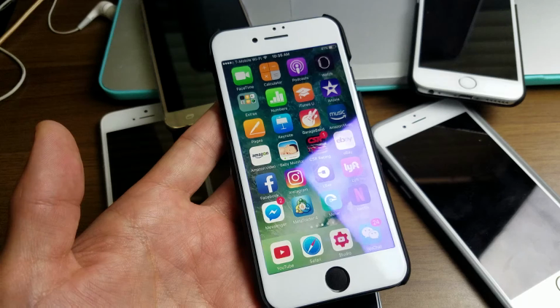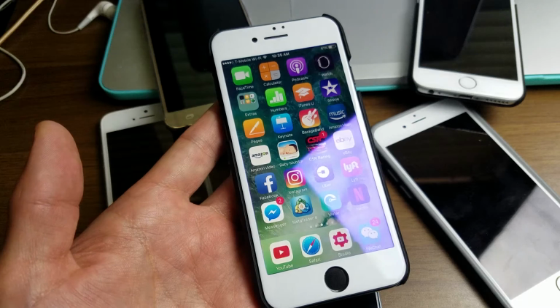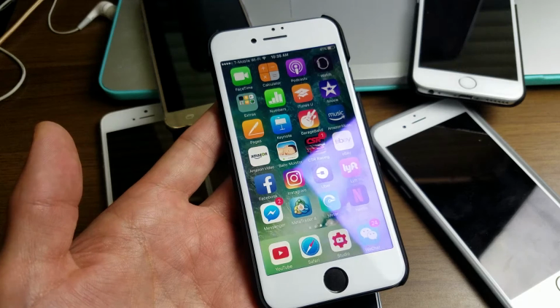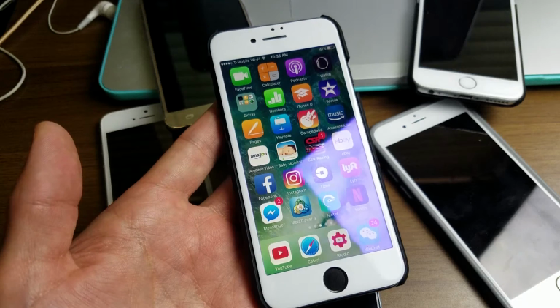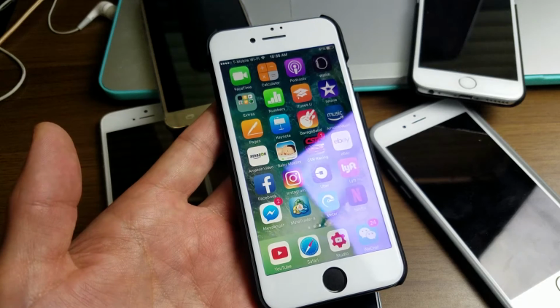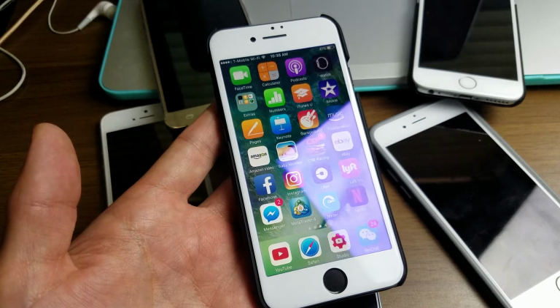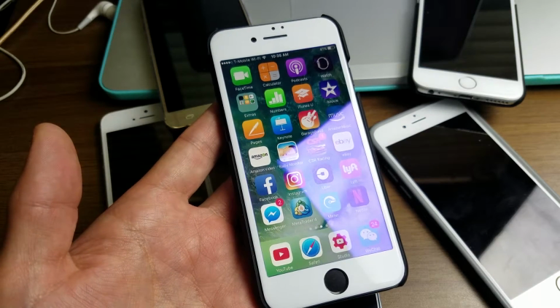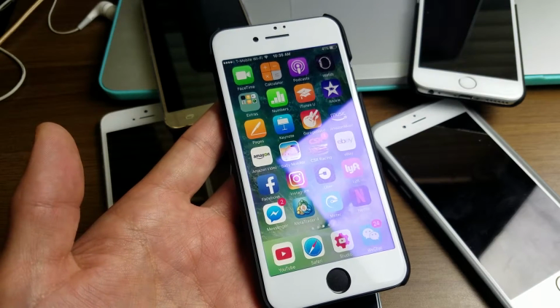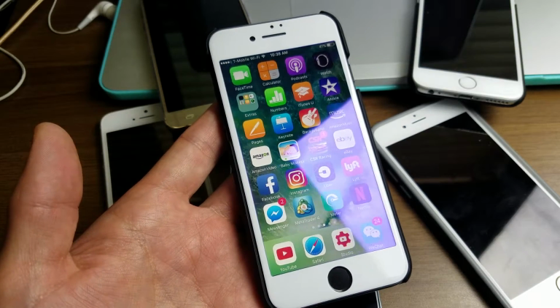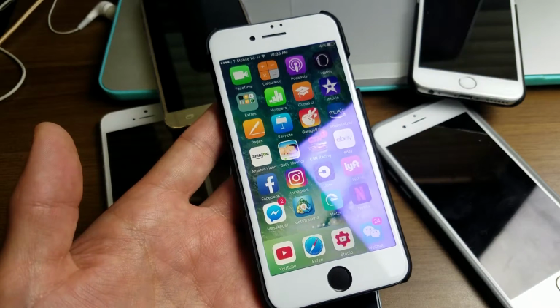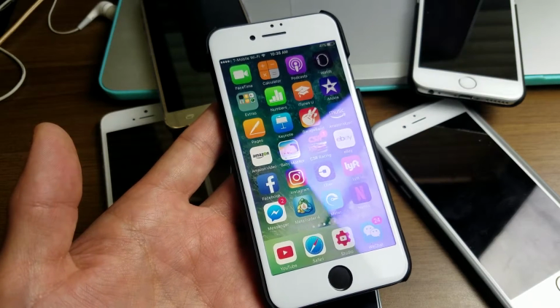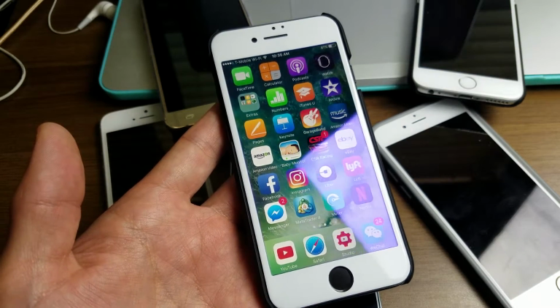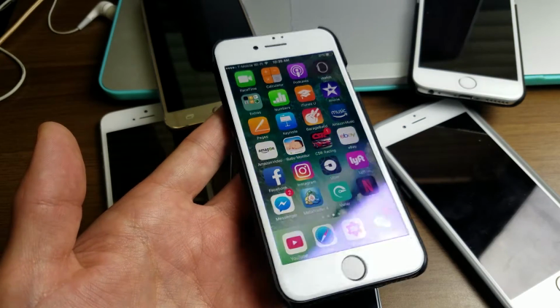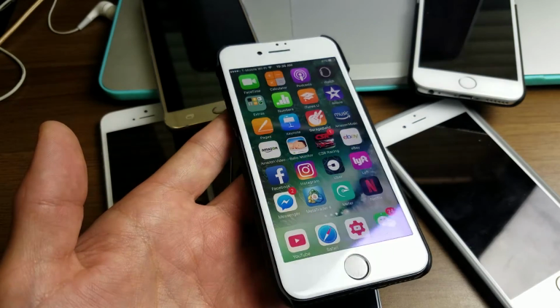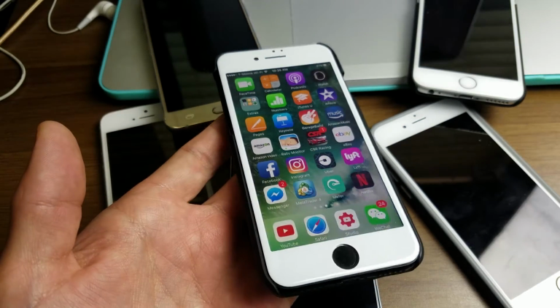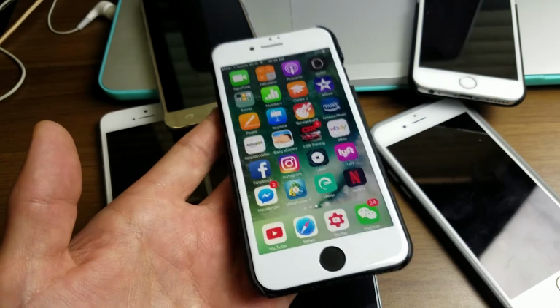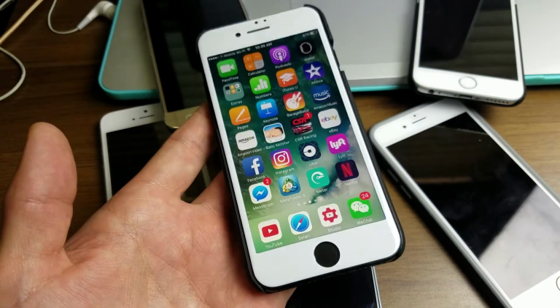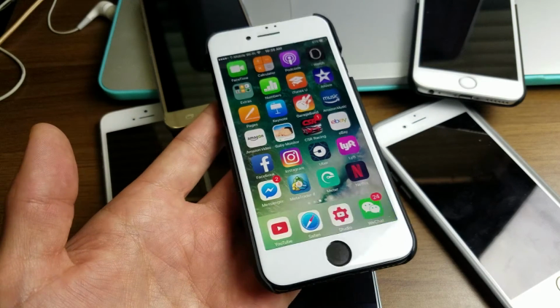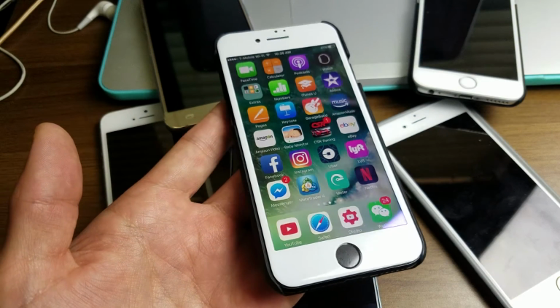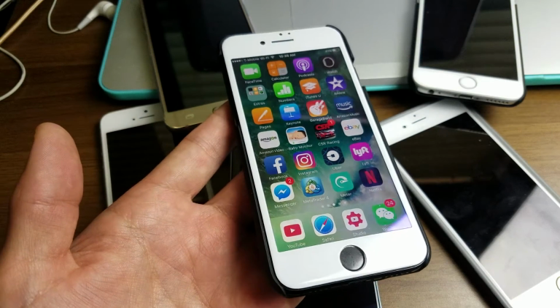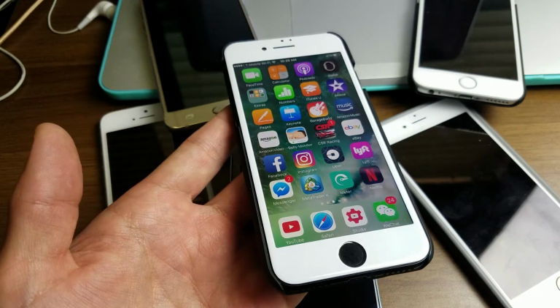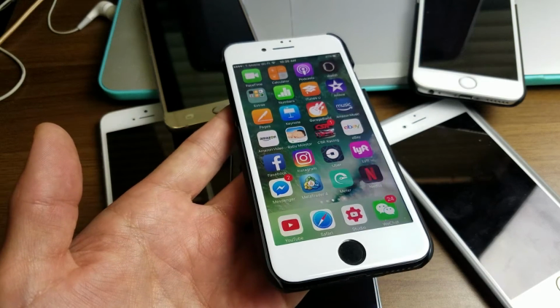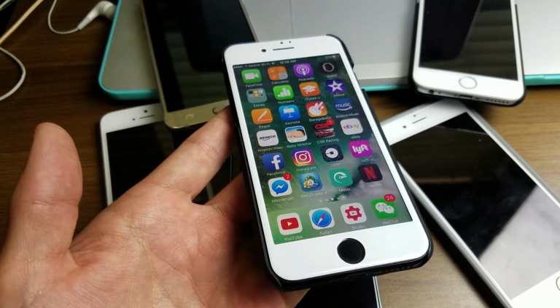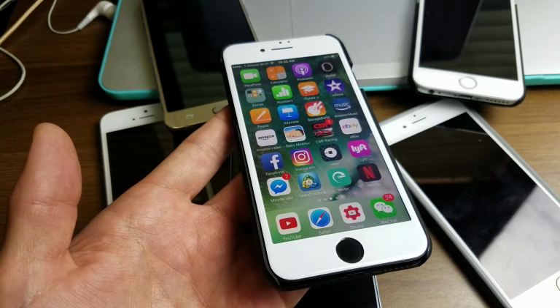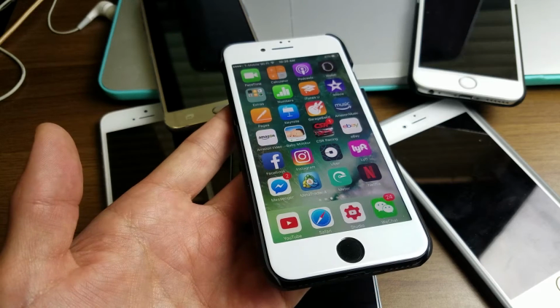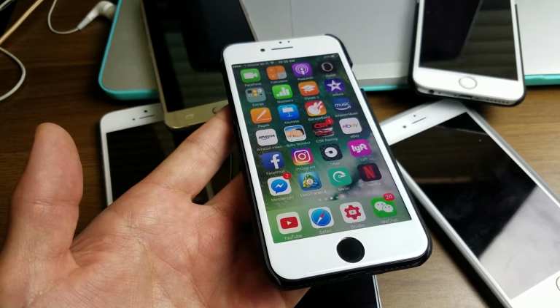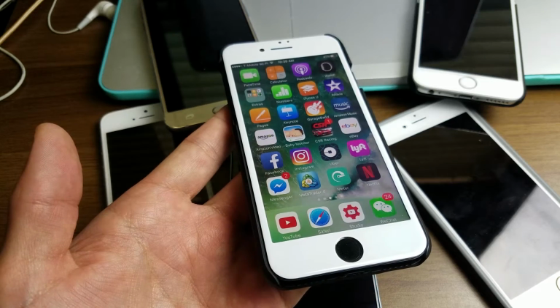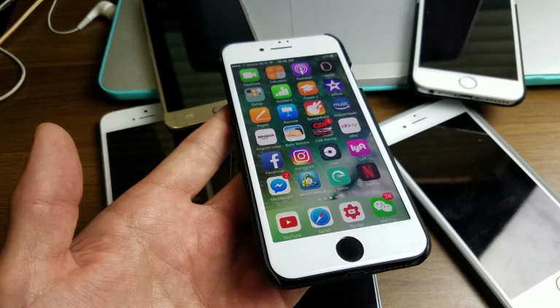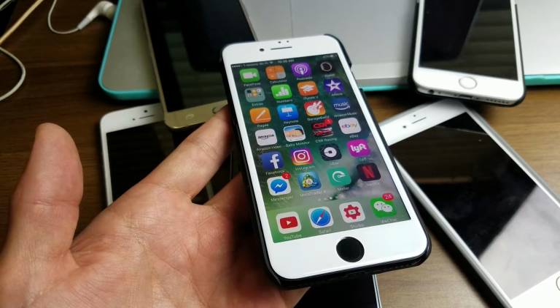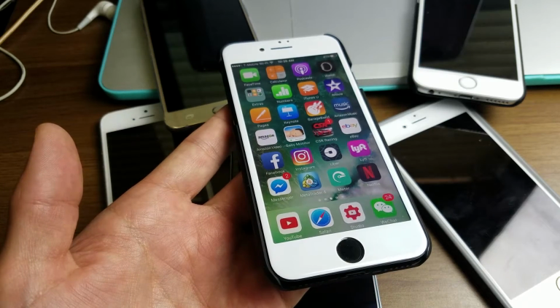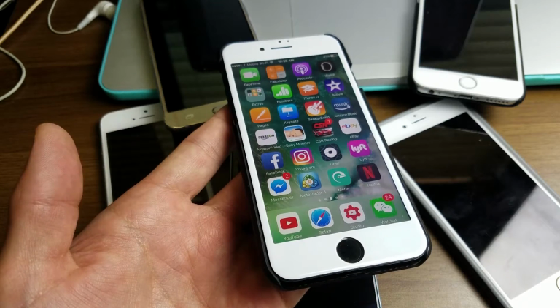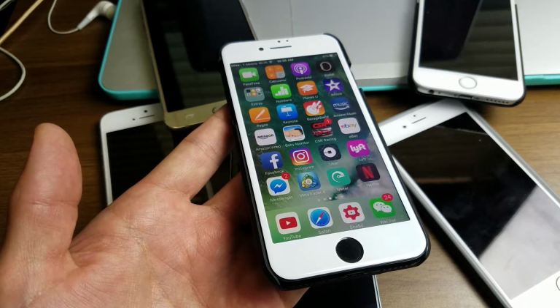Hey, how's everybody doing today? So today I'm going to show you how you can clear the RAM out of your iPhone, iPod, or iPad.